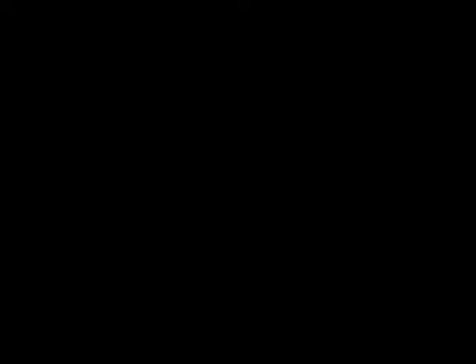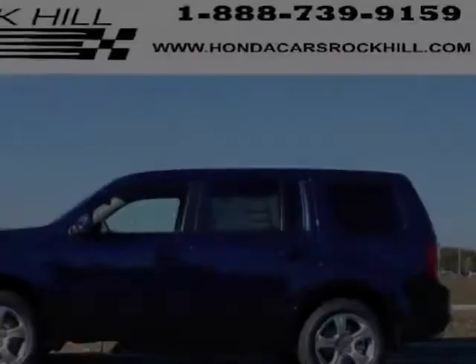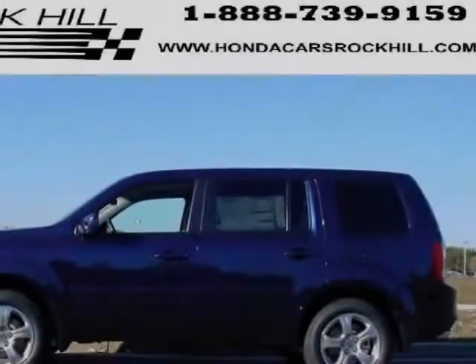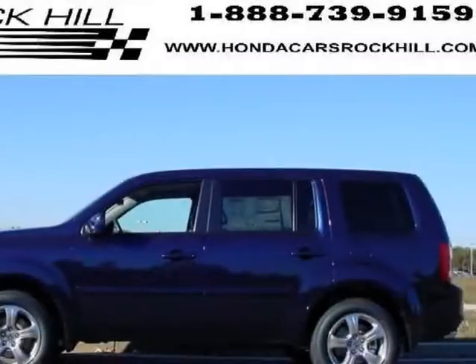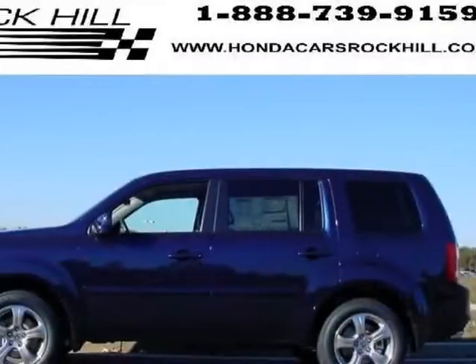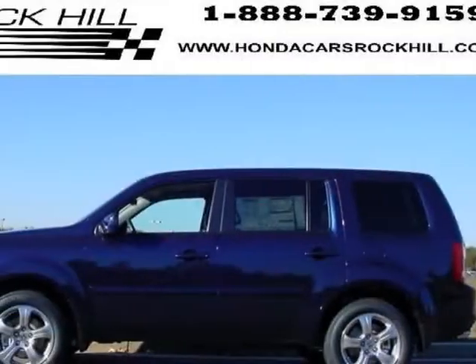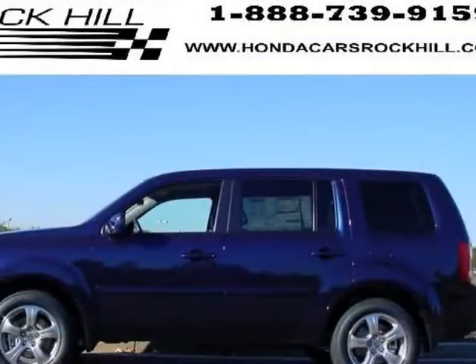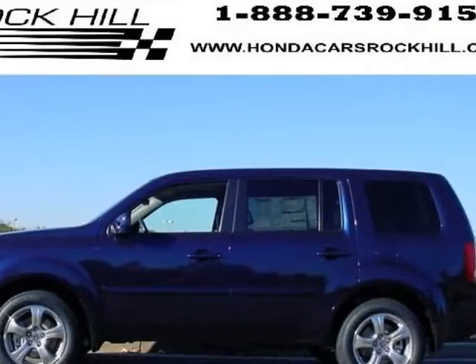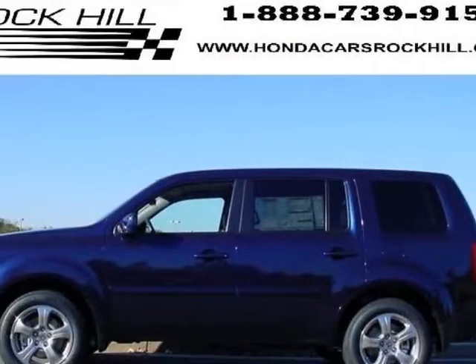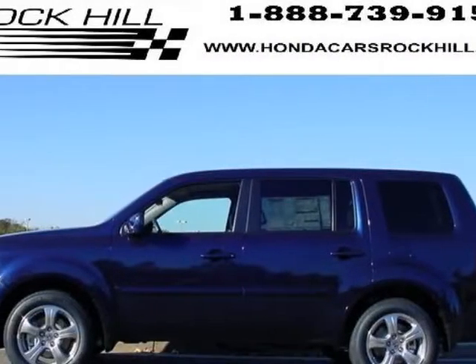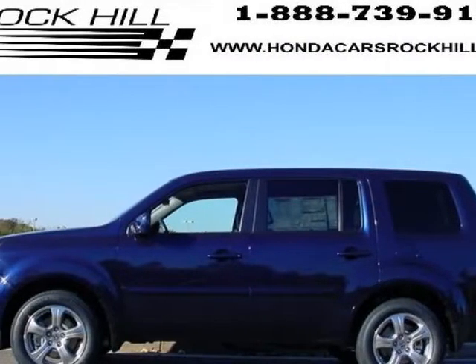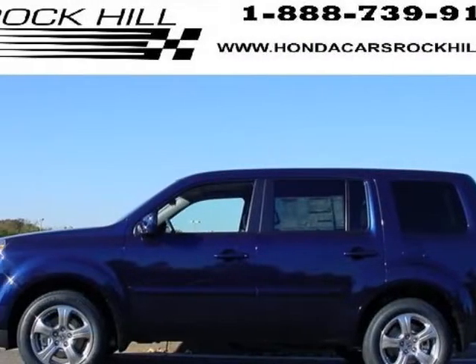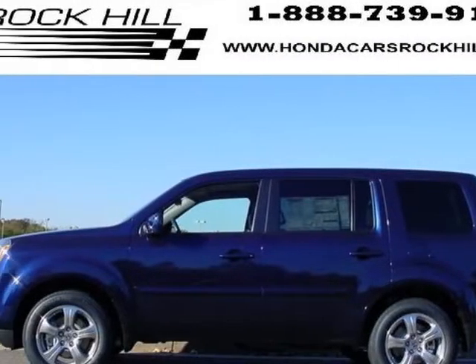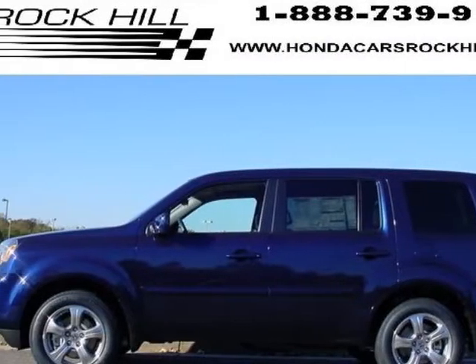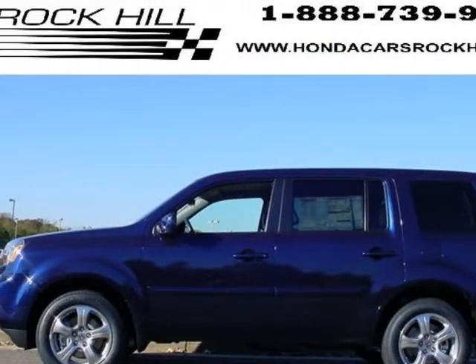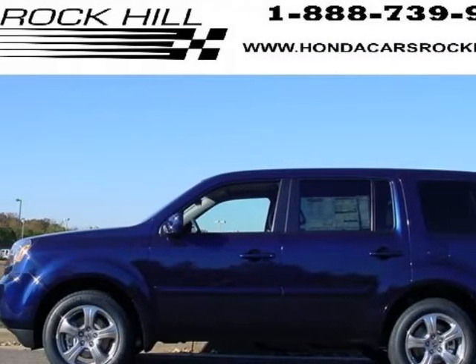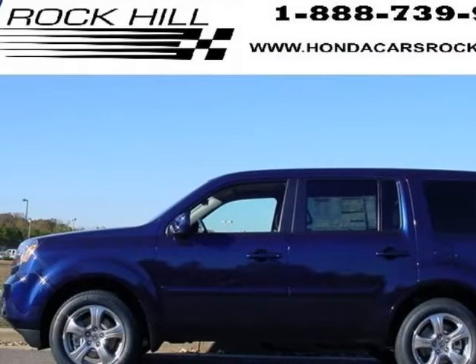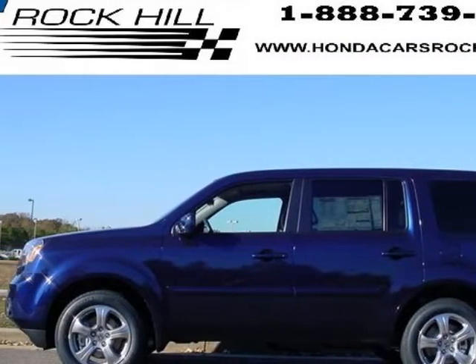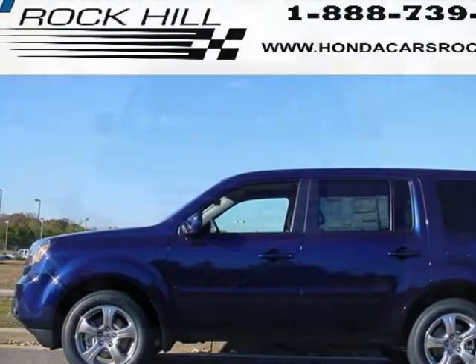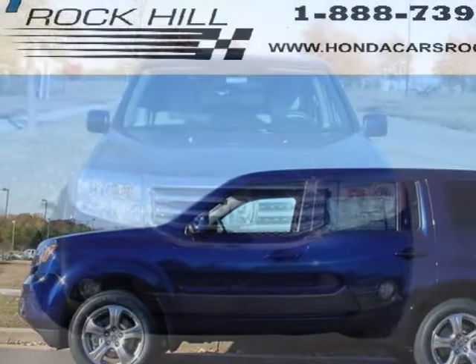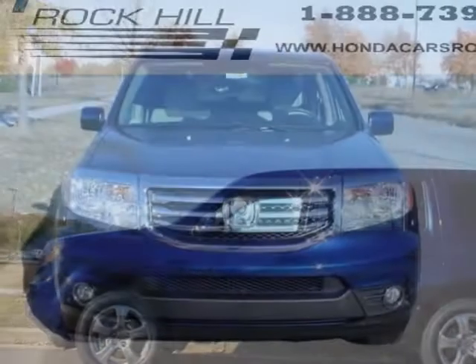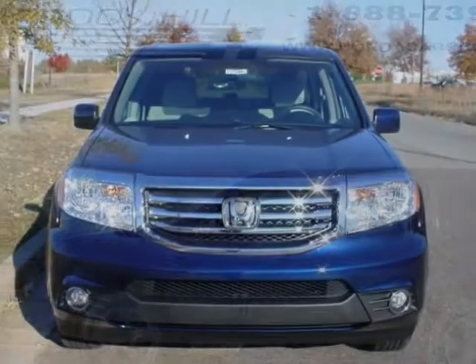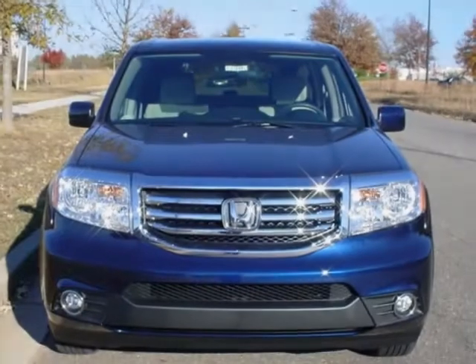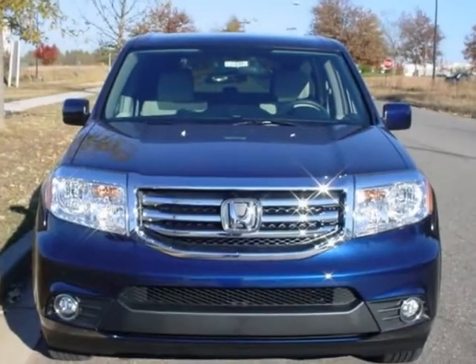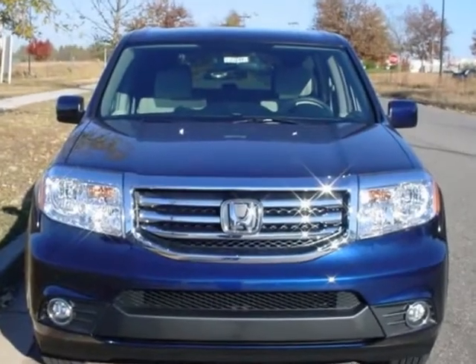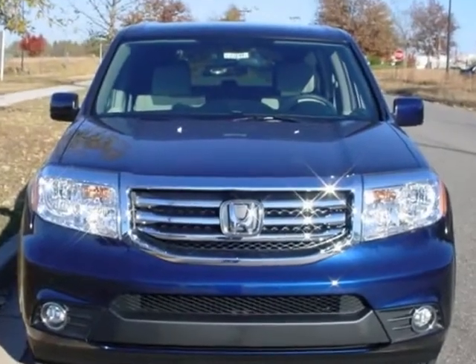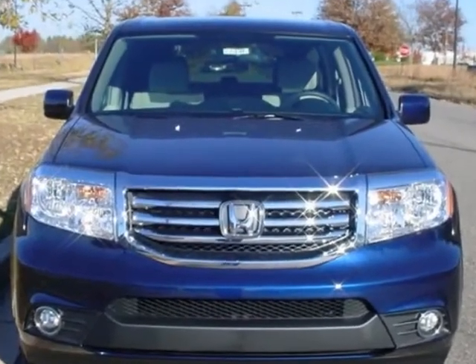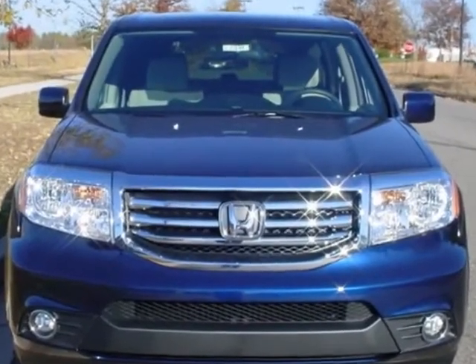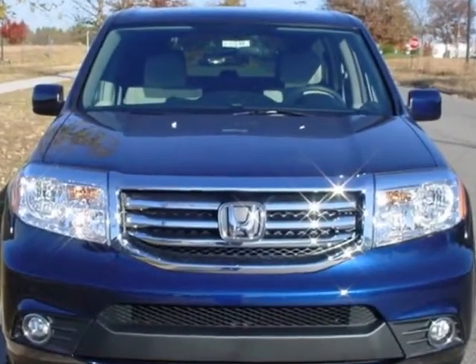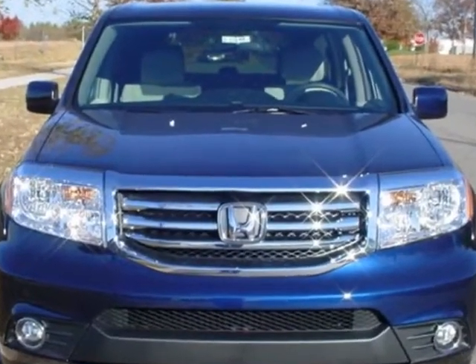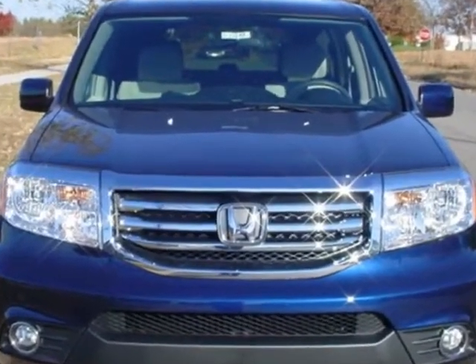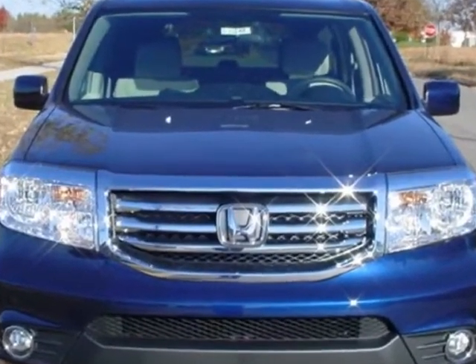Come take a look at this new 2013 Honda Pilot. For your protection, this vehicle has a full factory warranty.